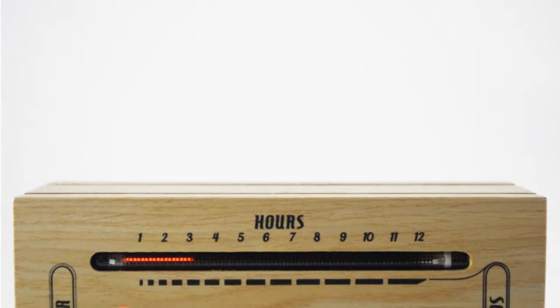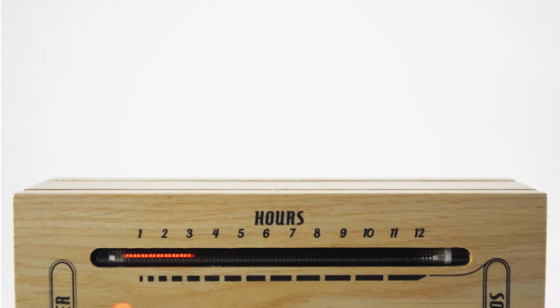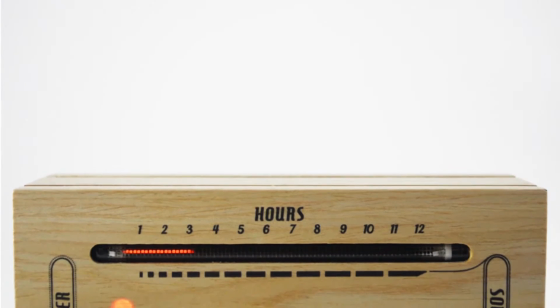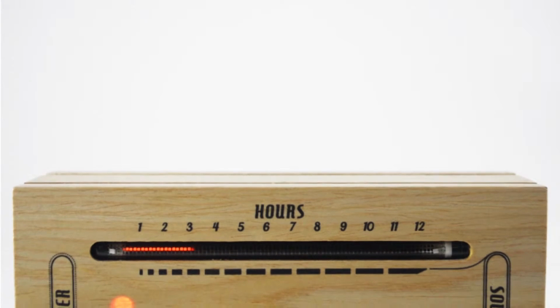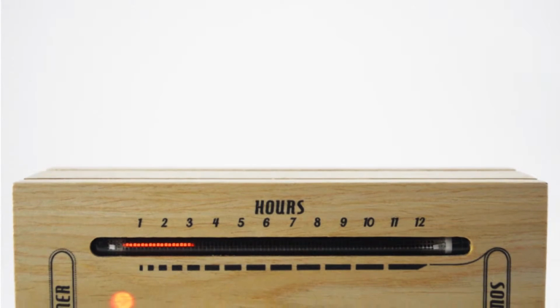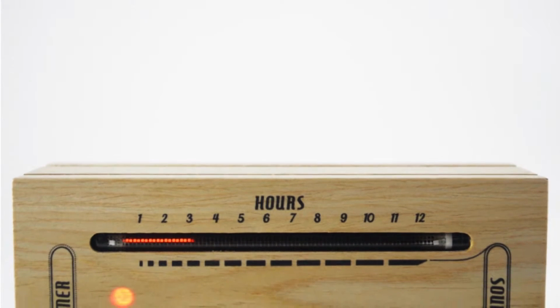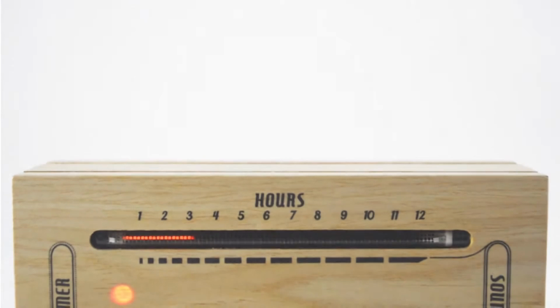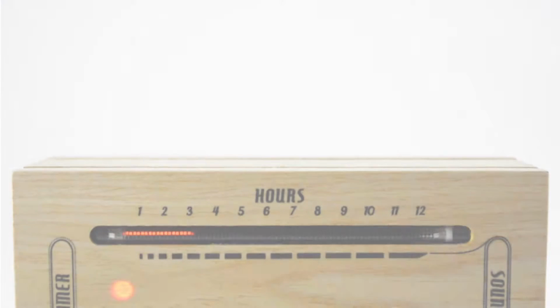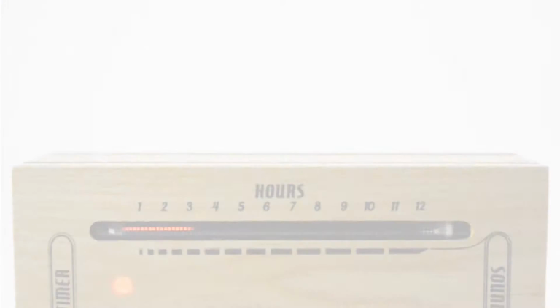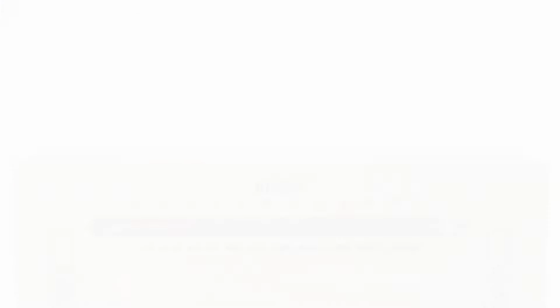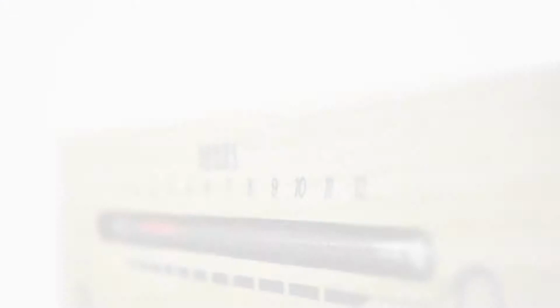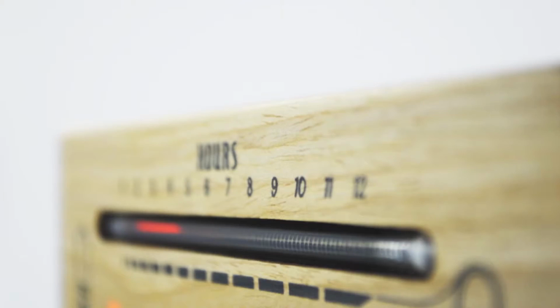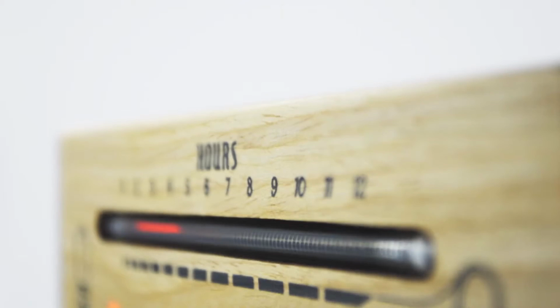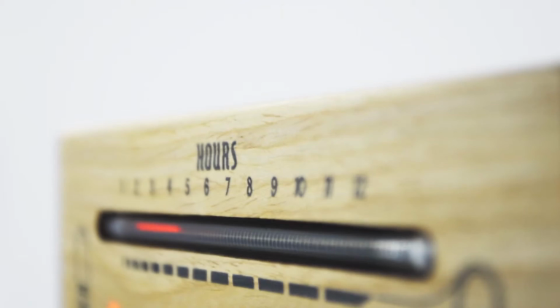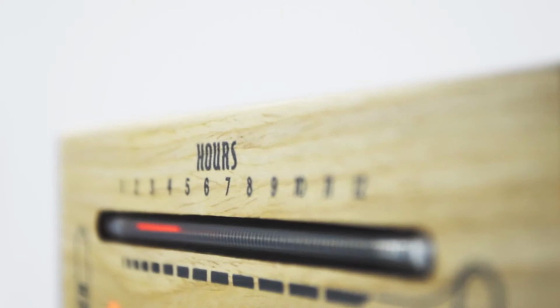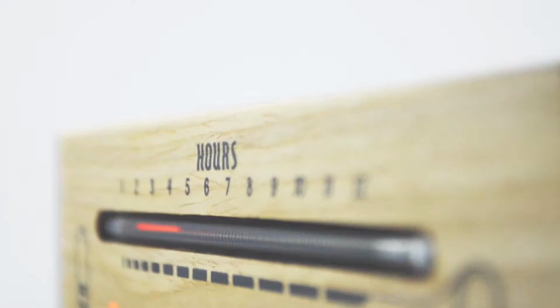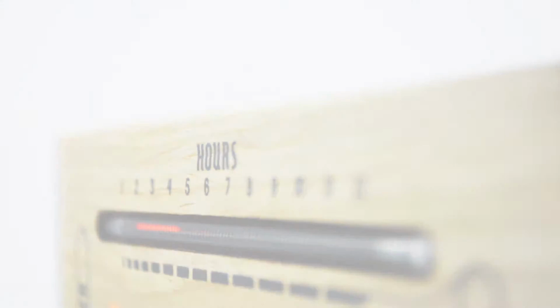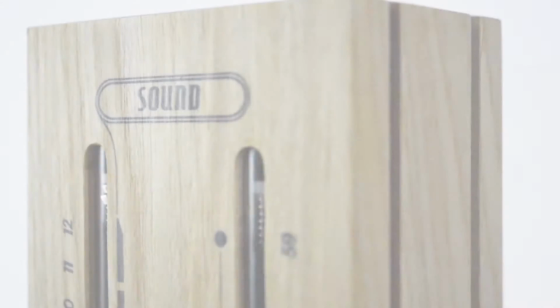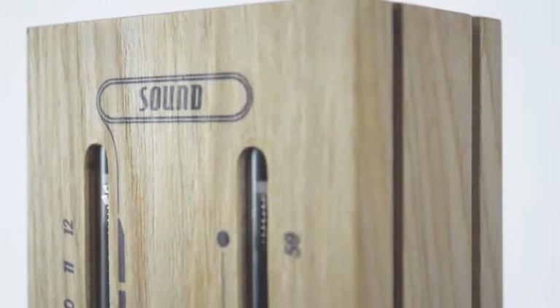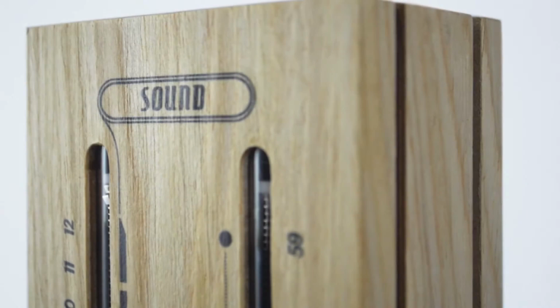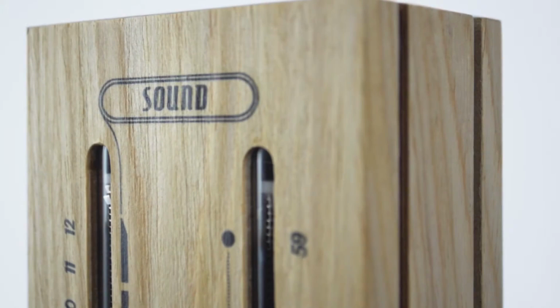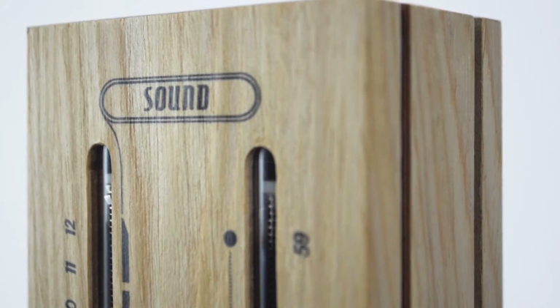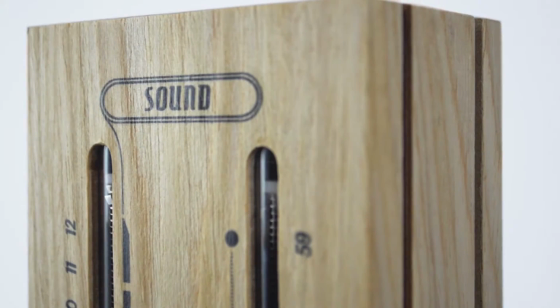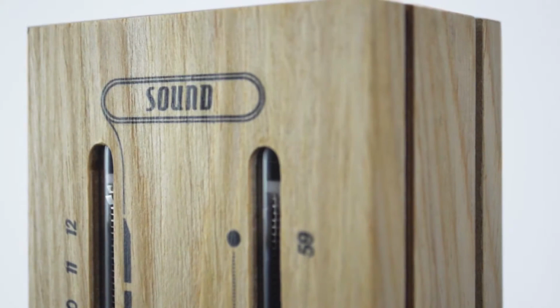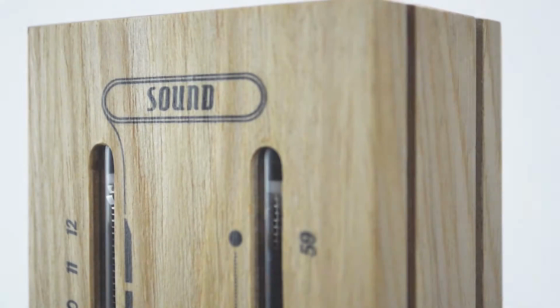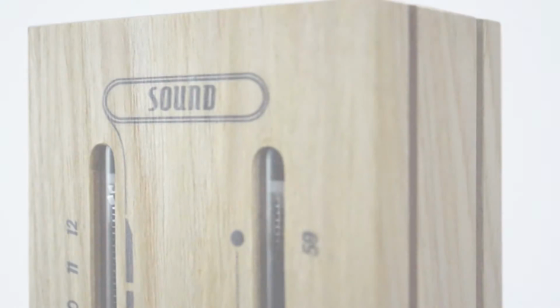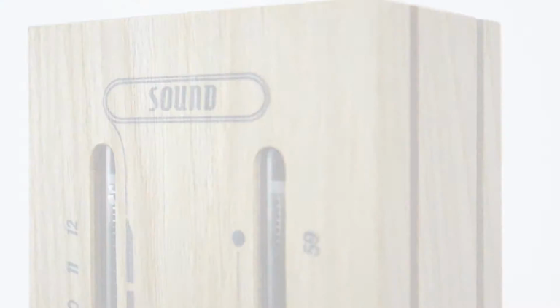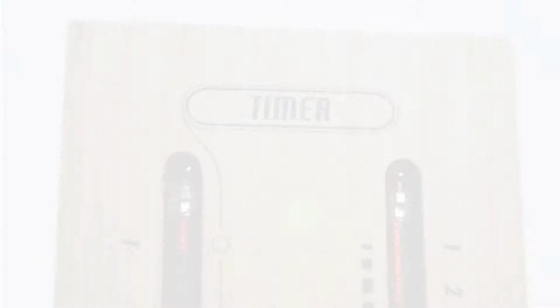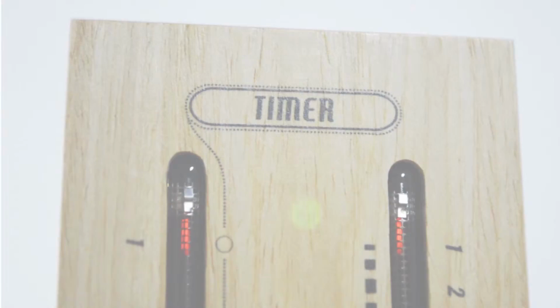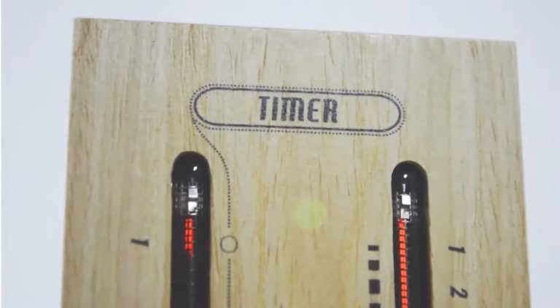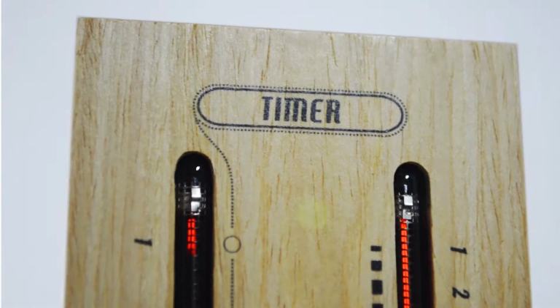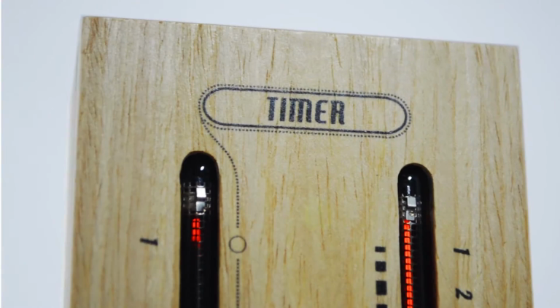The three modes are clock, sound level meter, and timer.